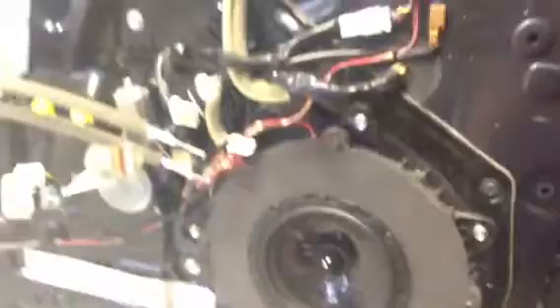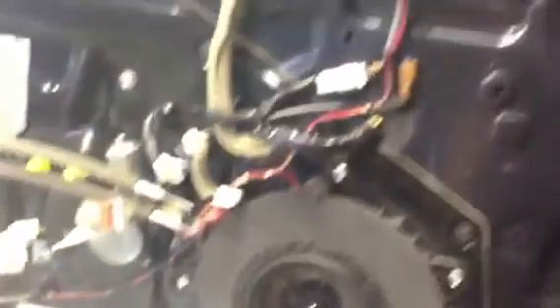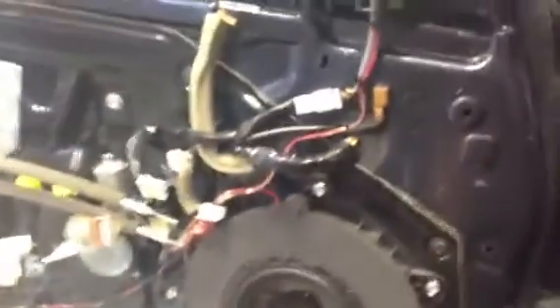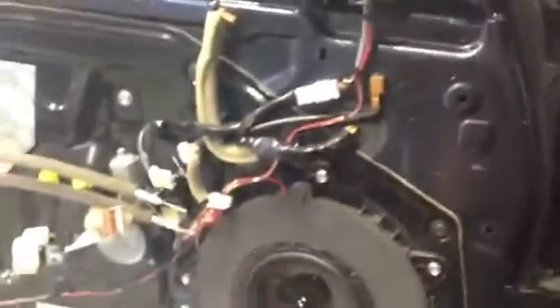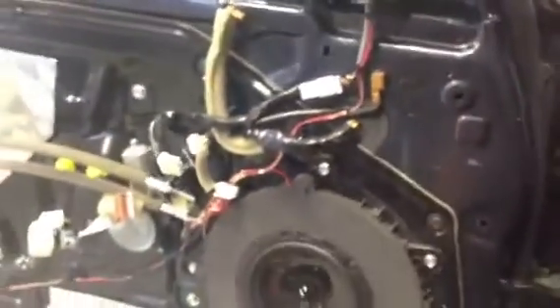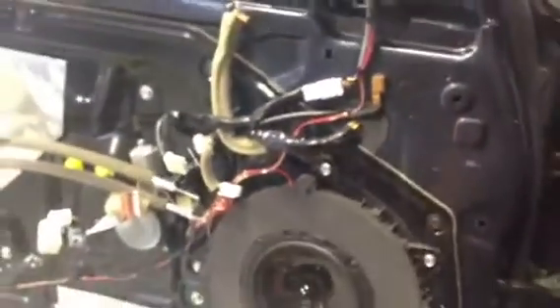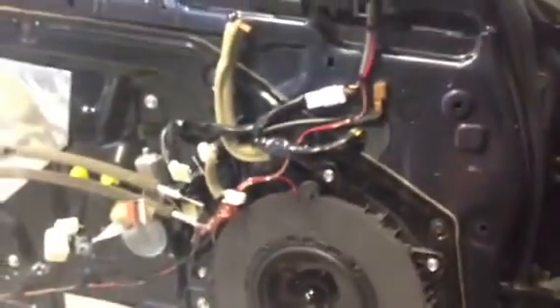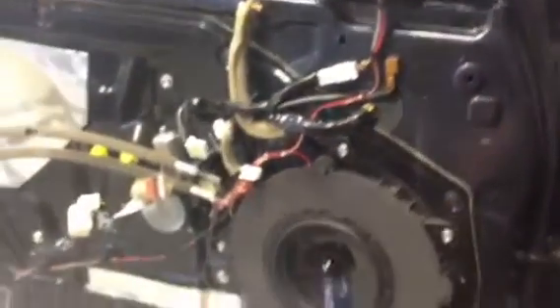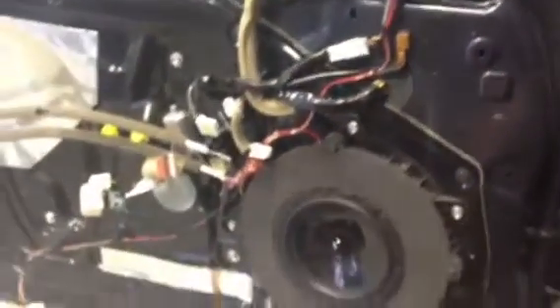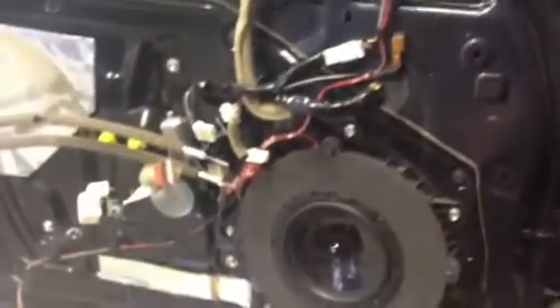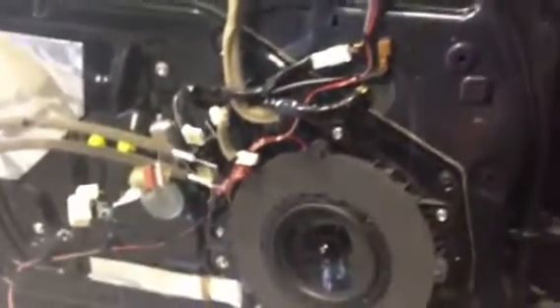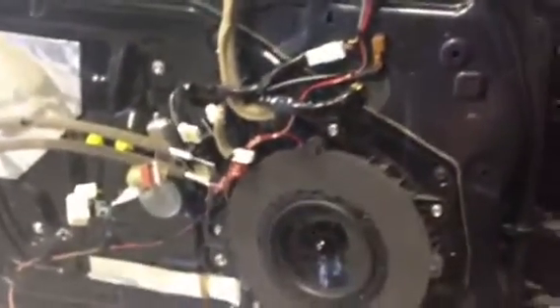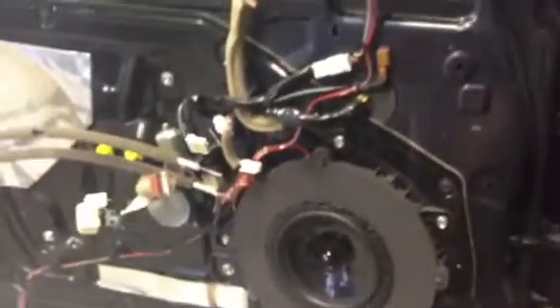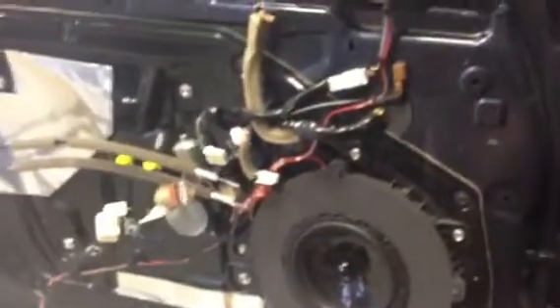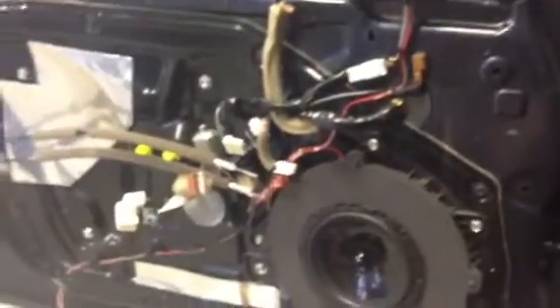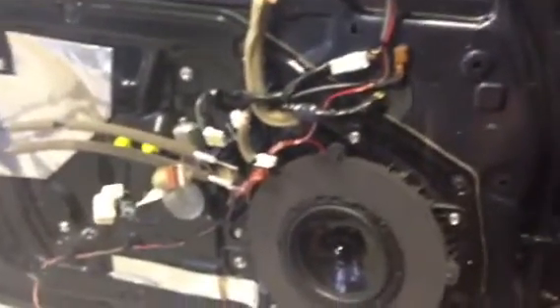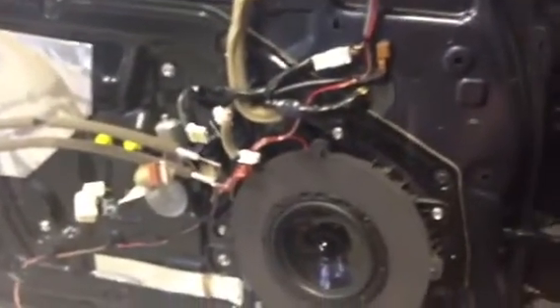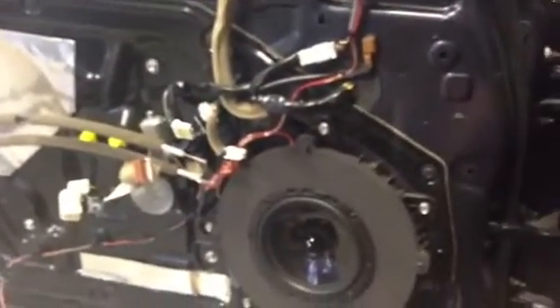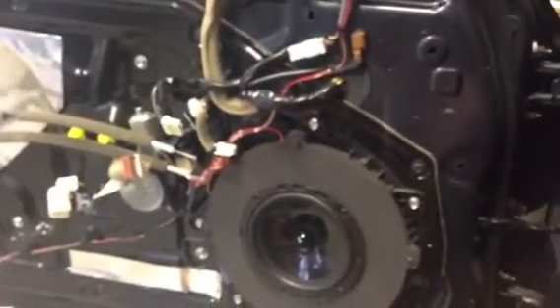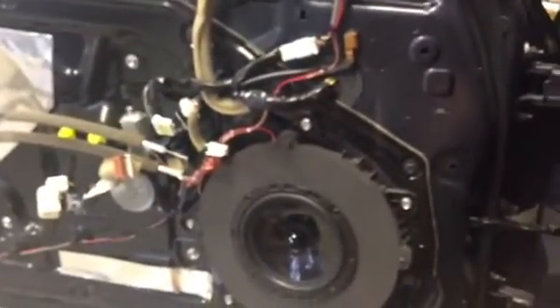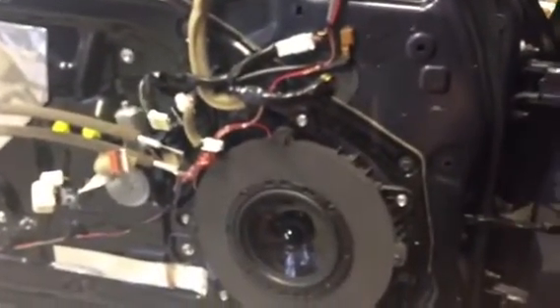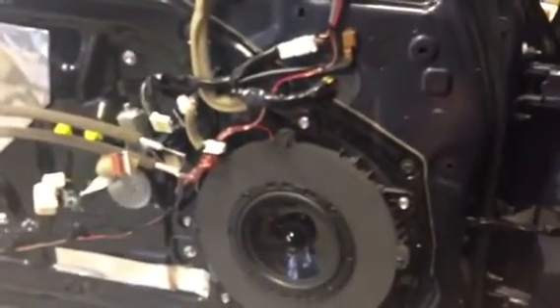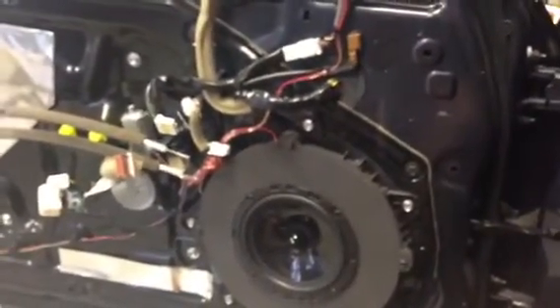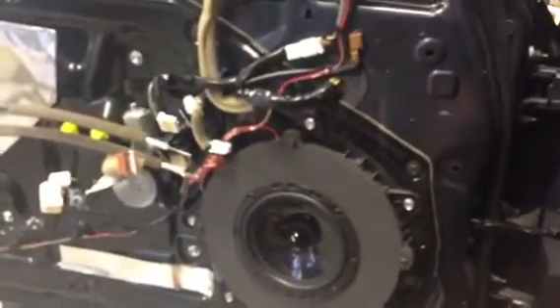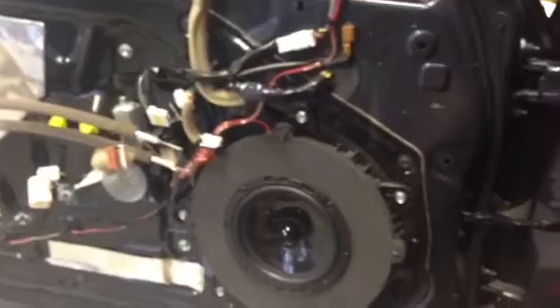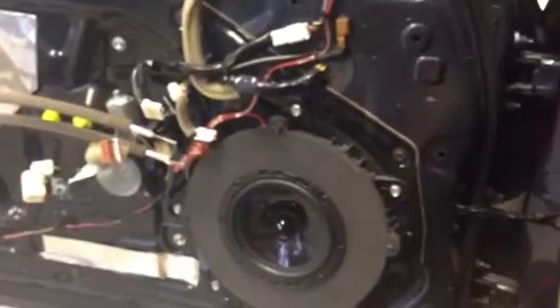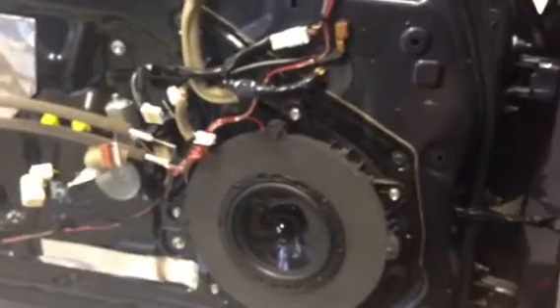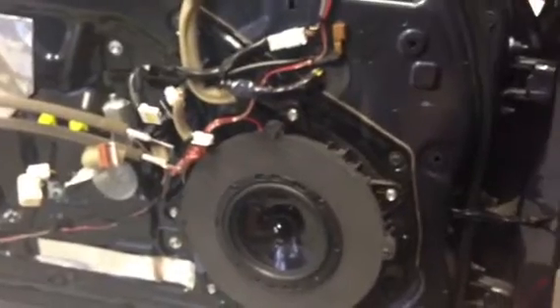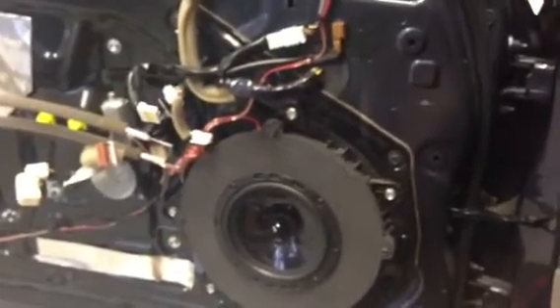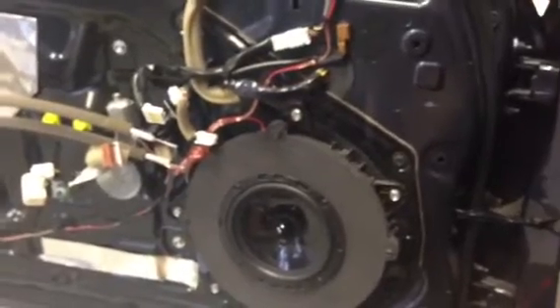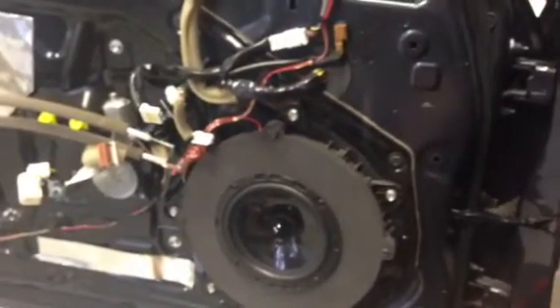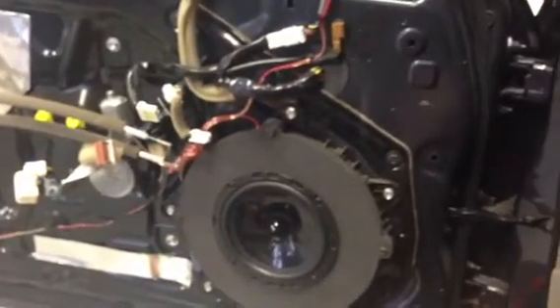We're starting to install the back doors — same thing. We're going to do two VVX12s in the trunk on a 1500, and VXI components in the front and back doors.